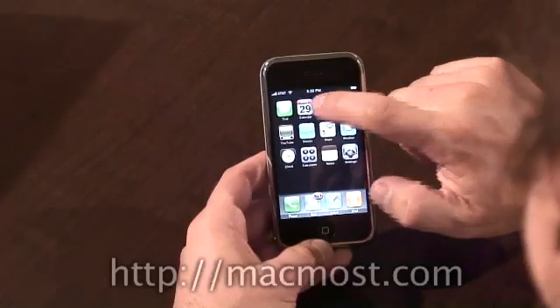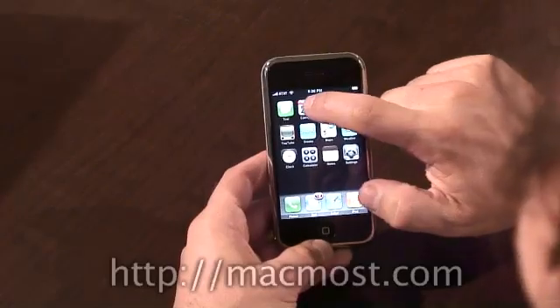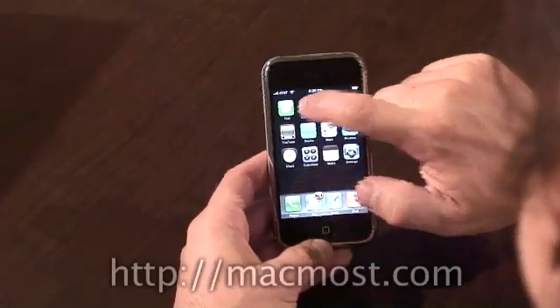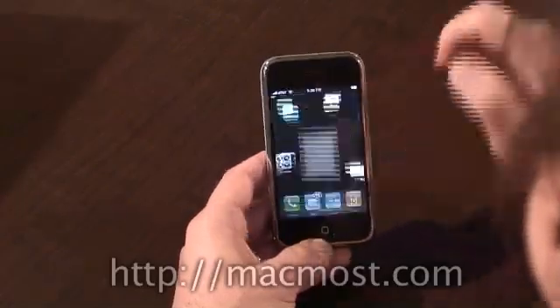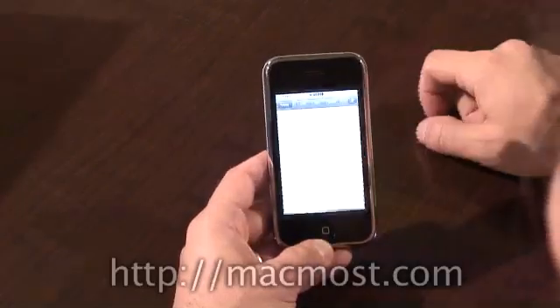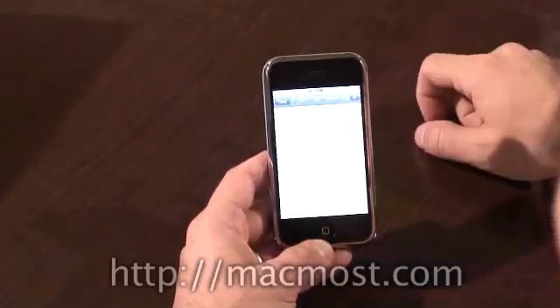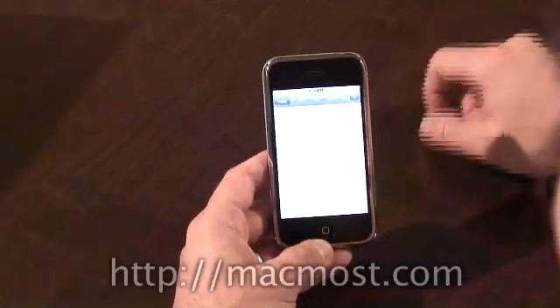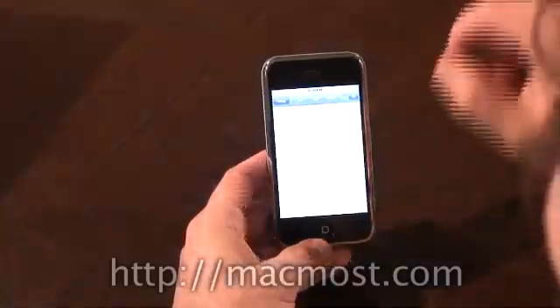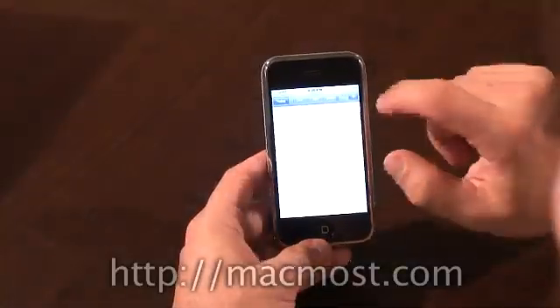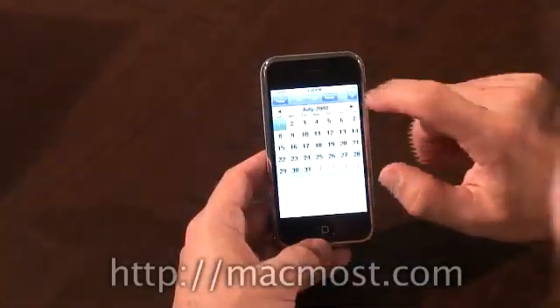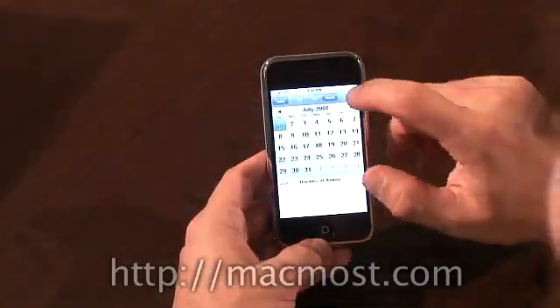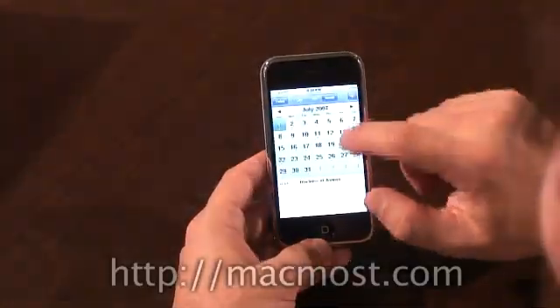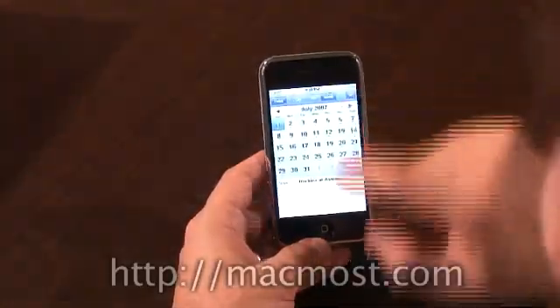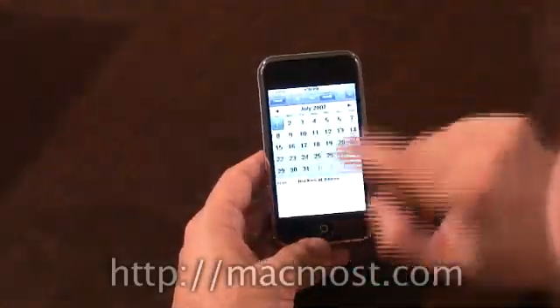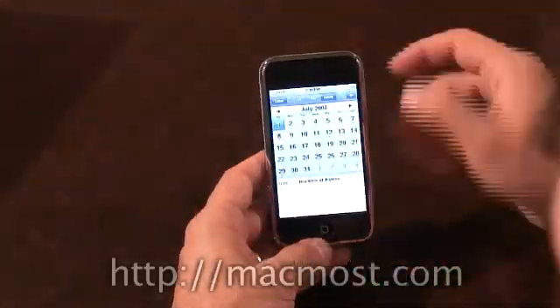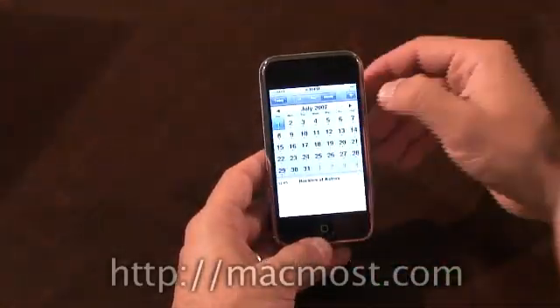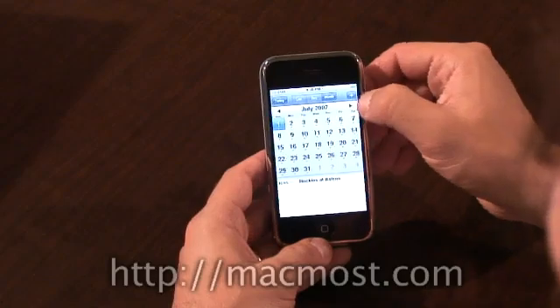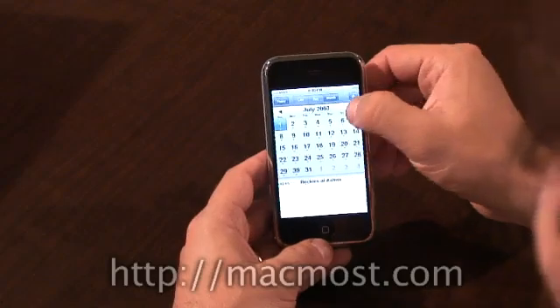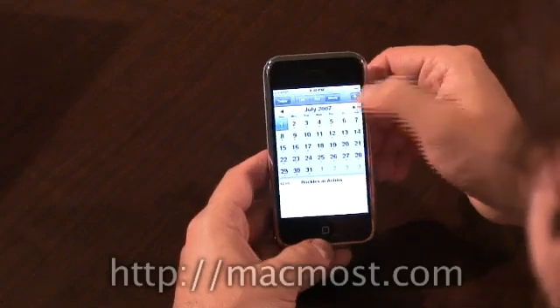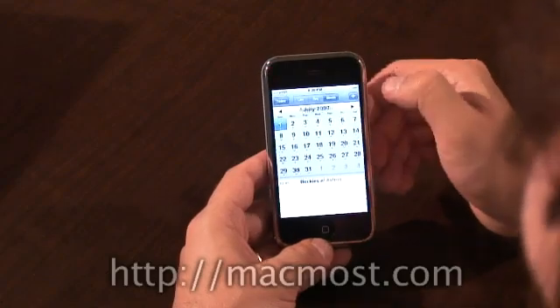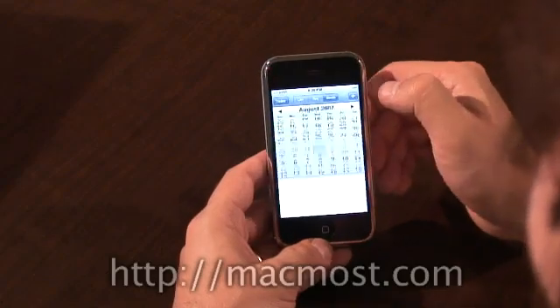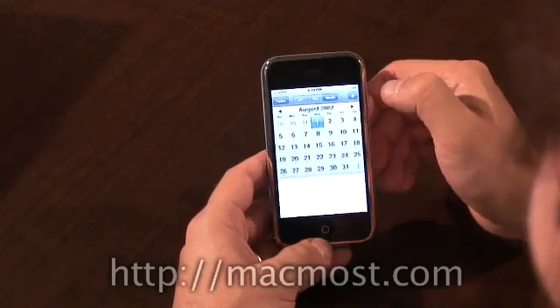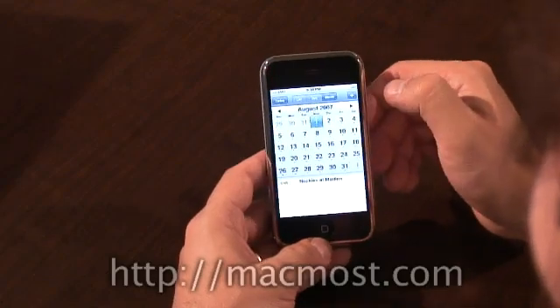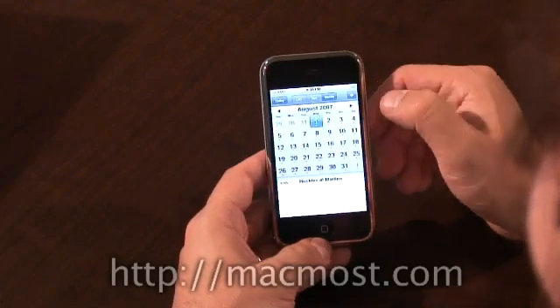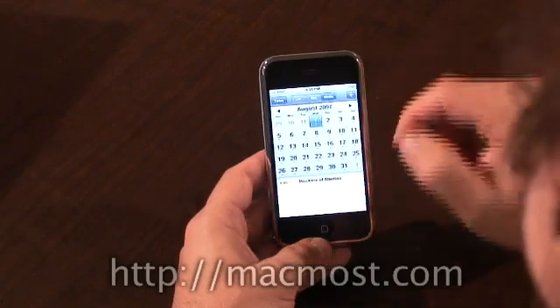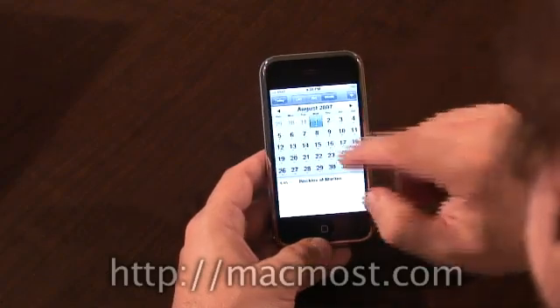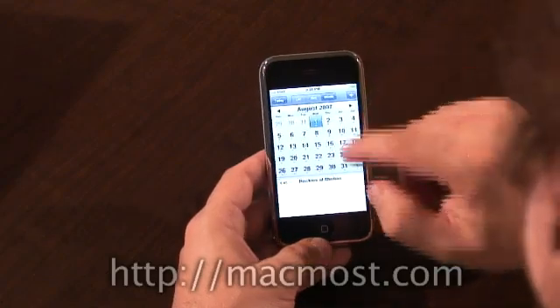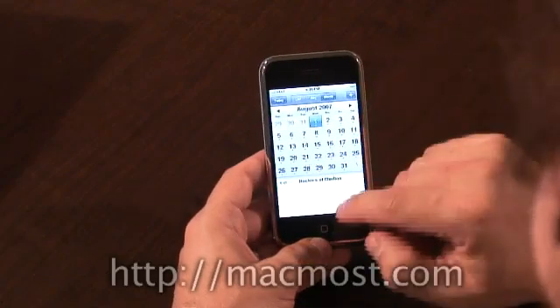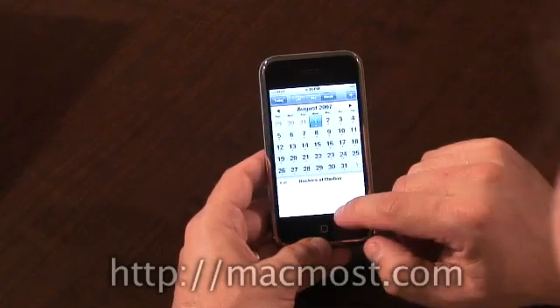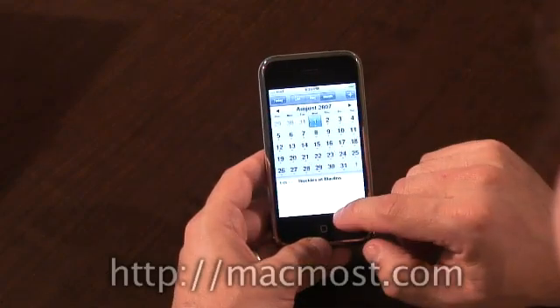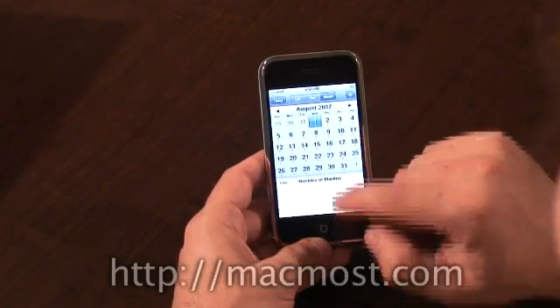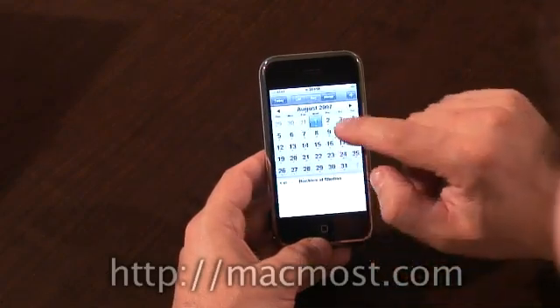First, we've got the calendar, which I was playing with, and it shows you monthly view. It kind of looks like iCal, but maybe a little less colorful.